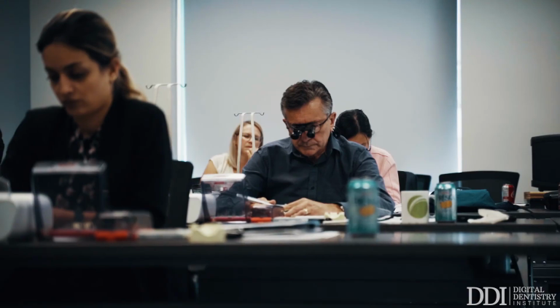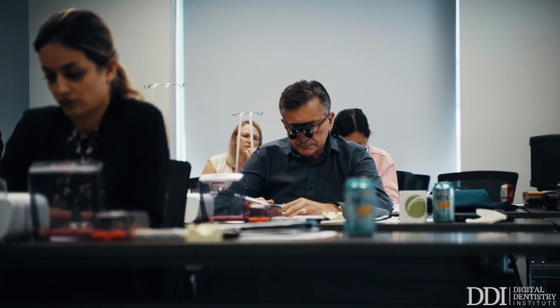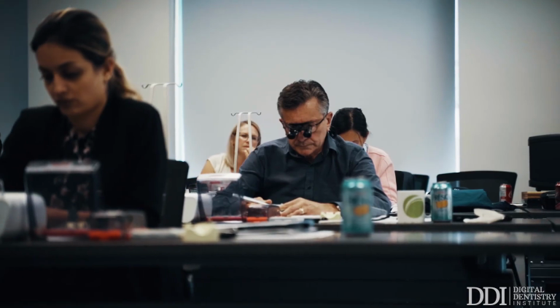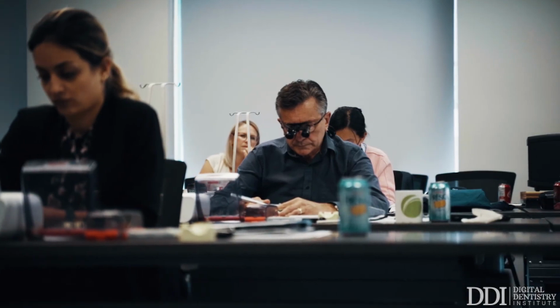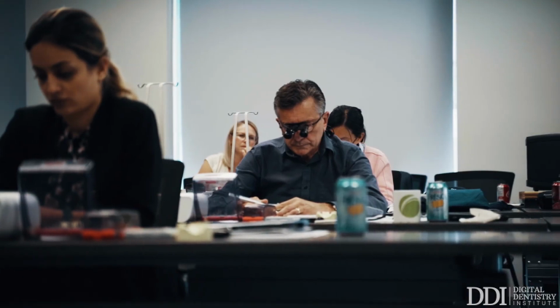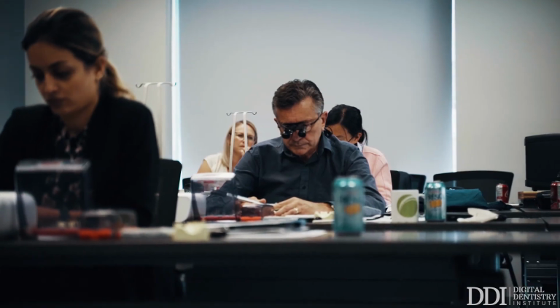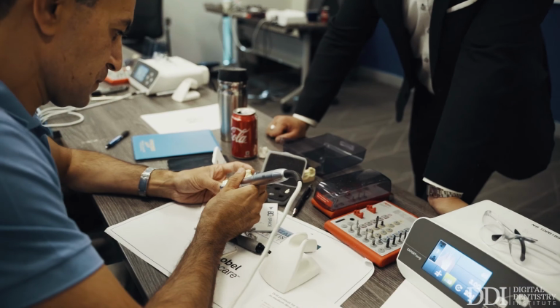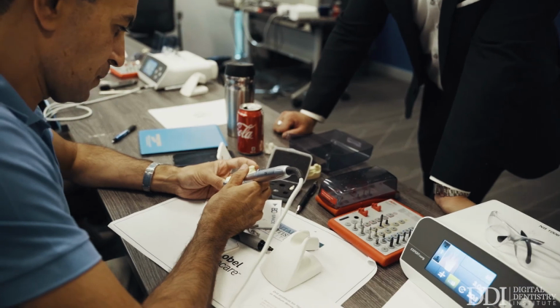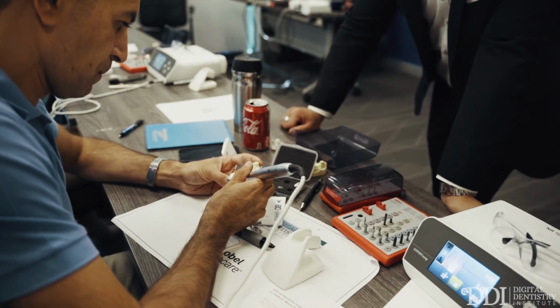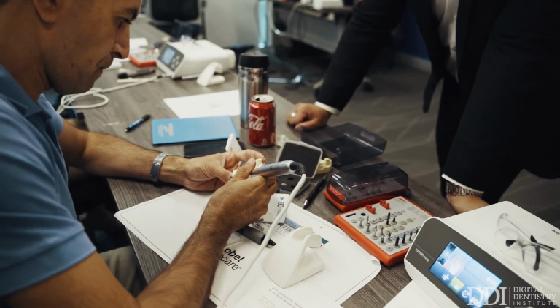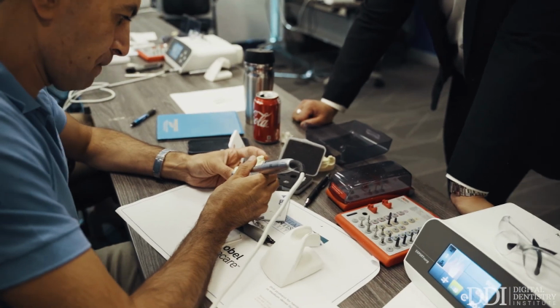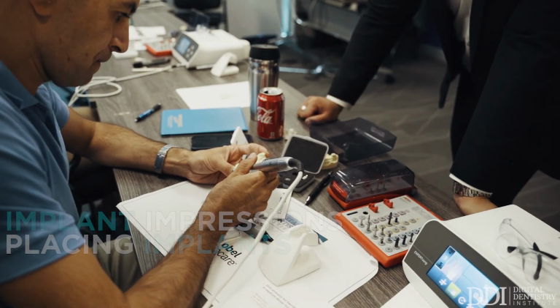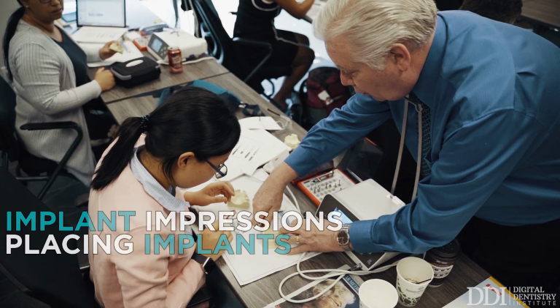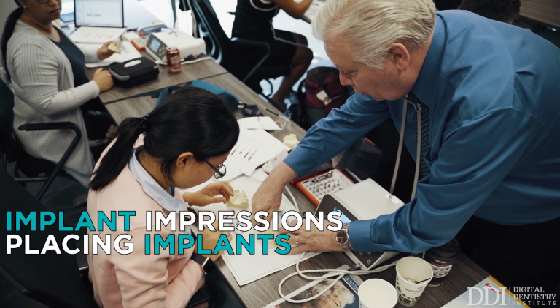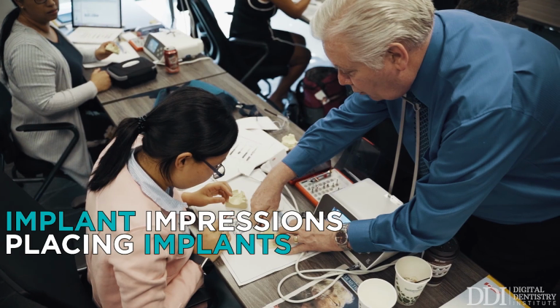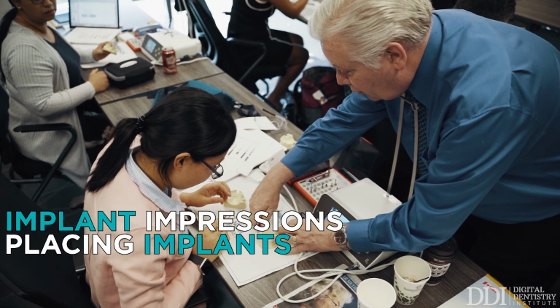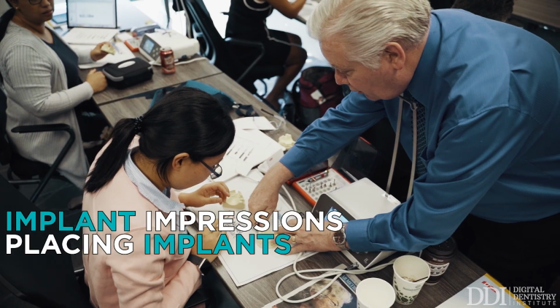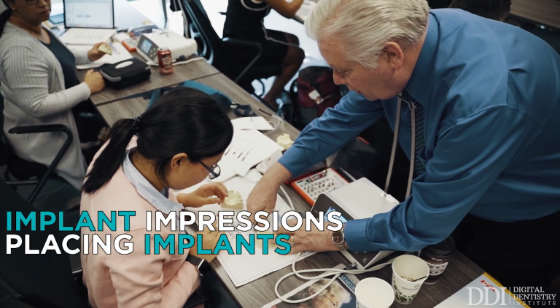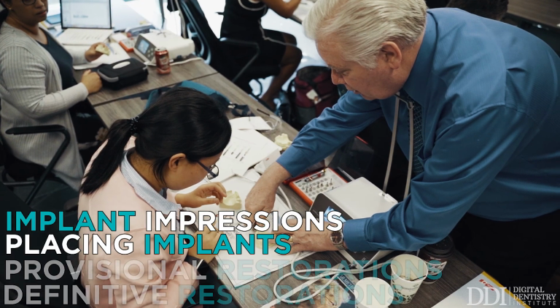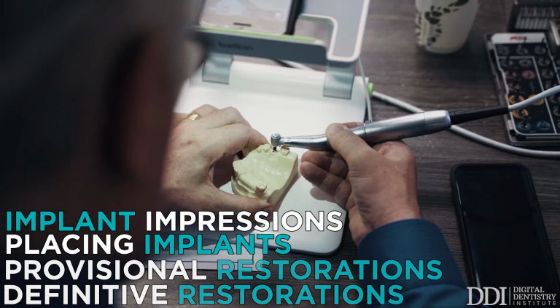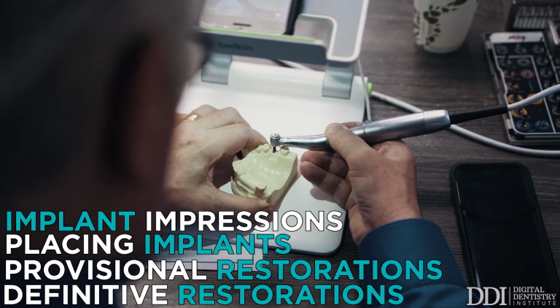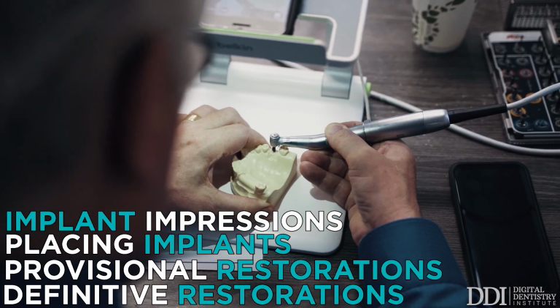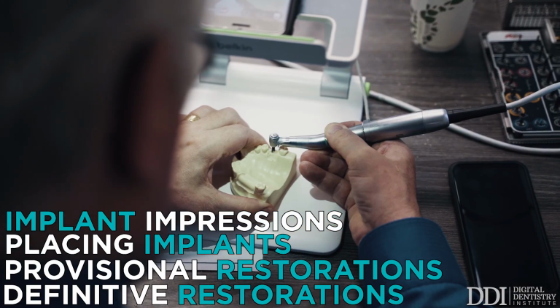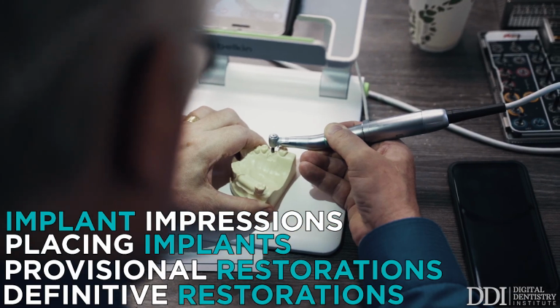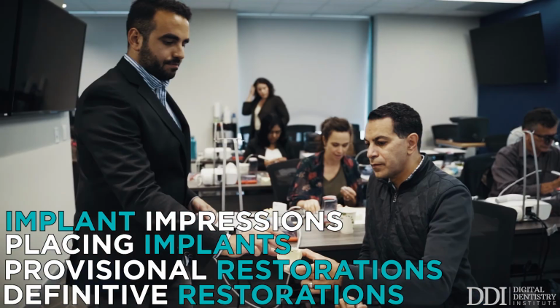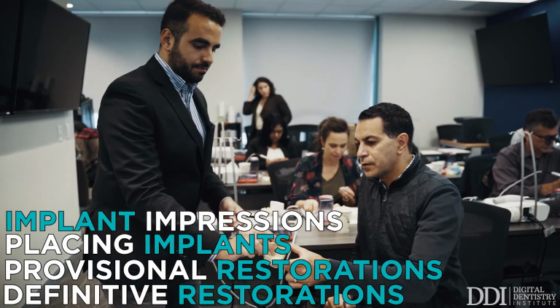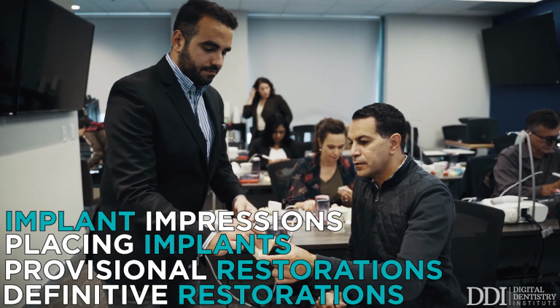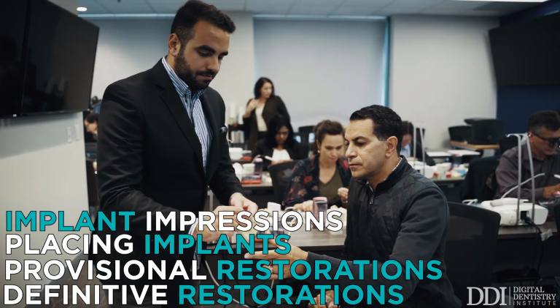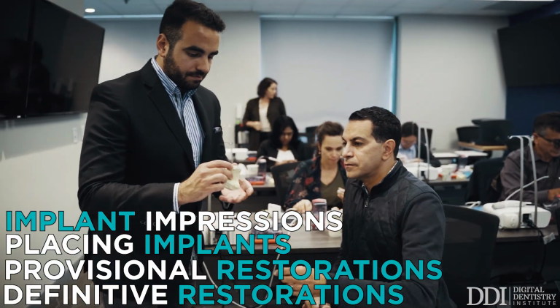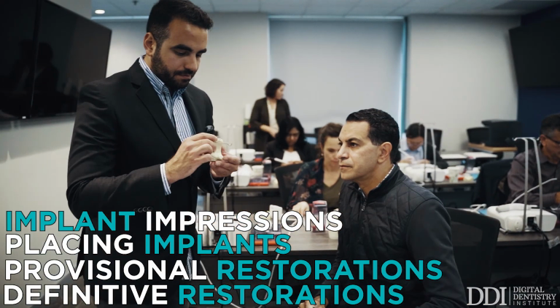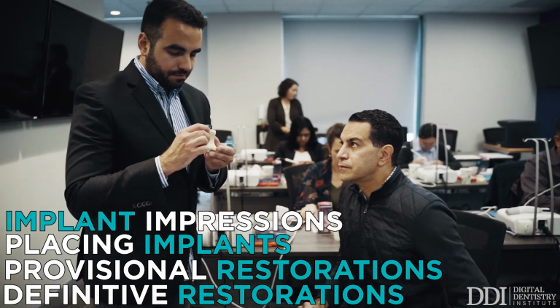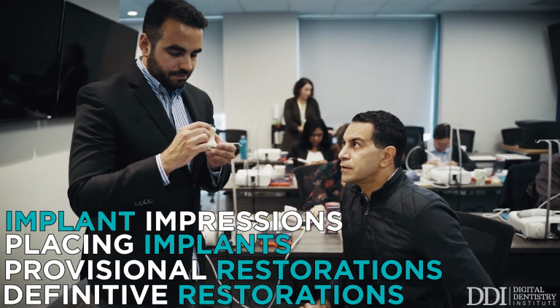The laboratory procedures will include how to place an implant, for example, how to restore it, and how to provide a provisional restoration.